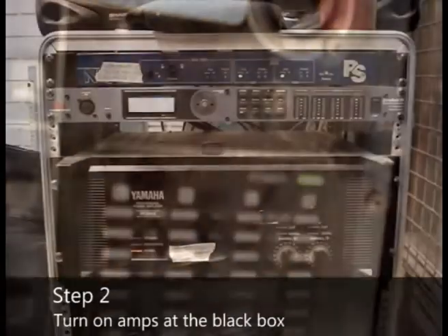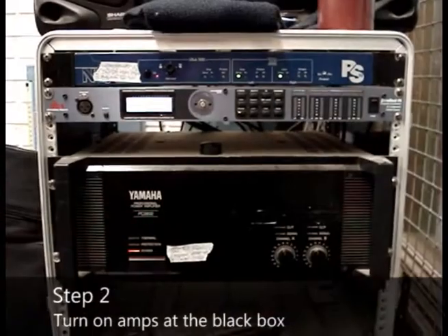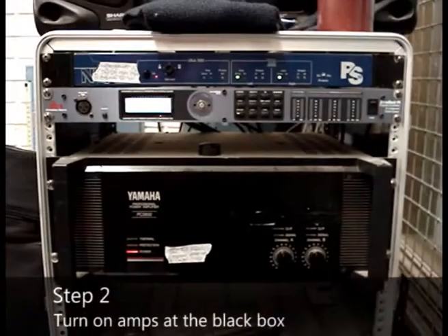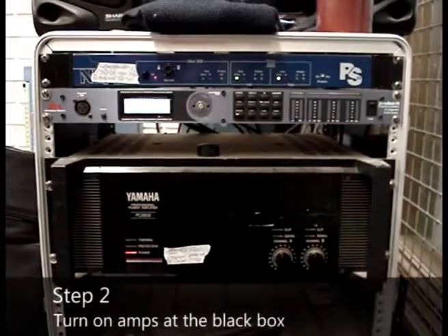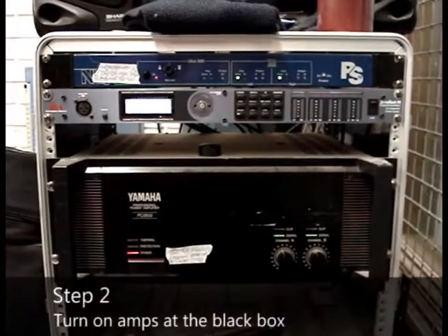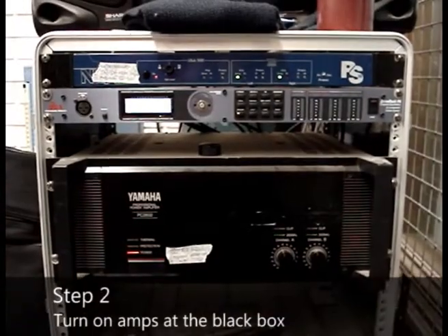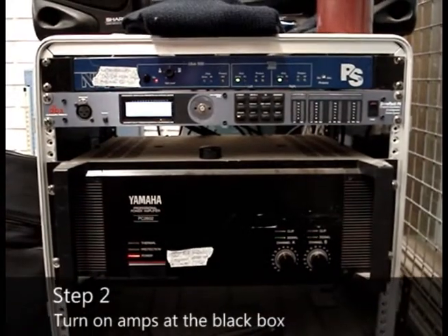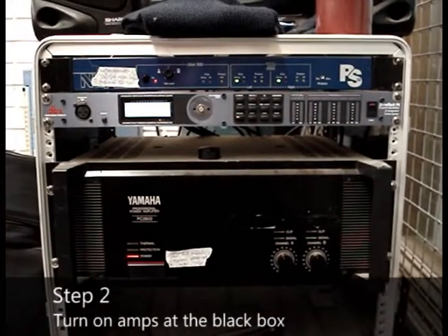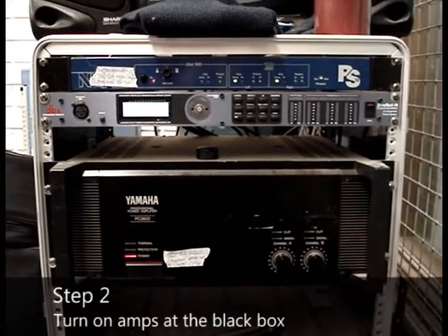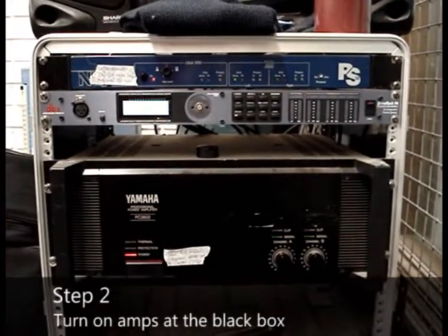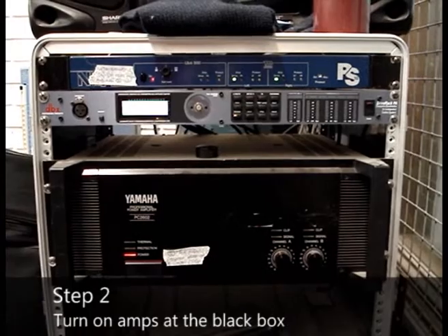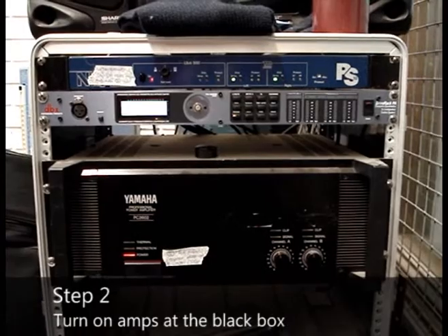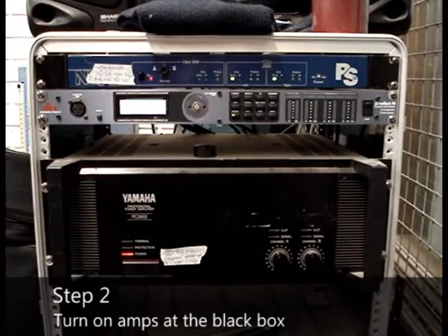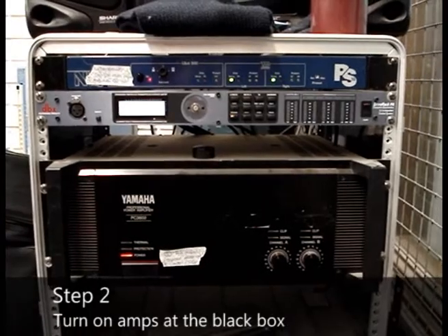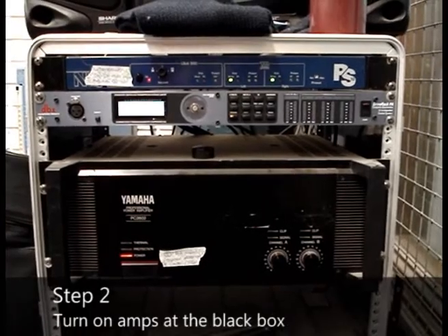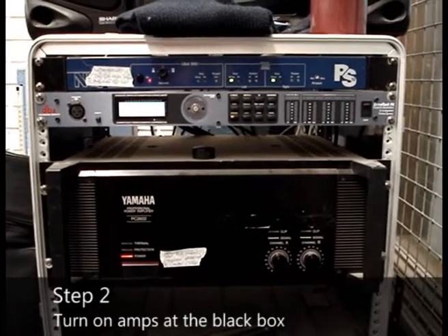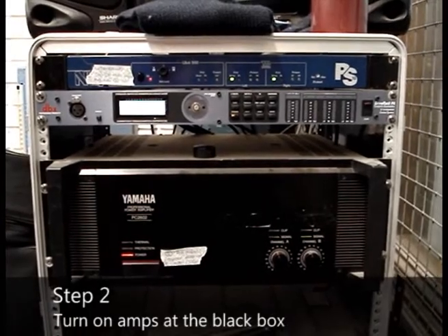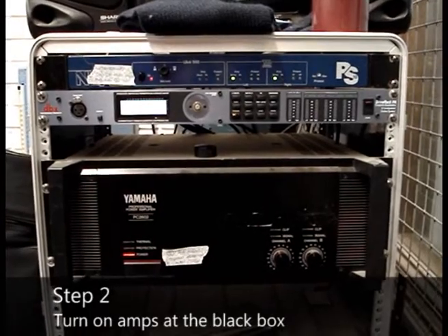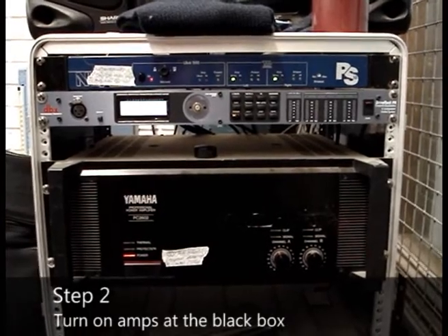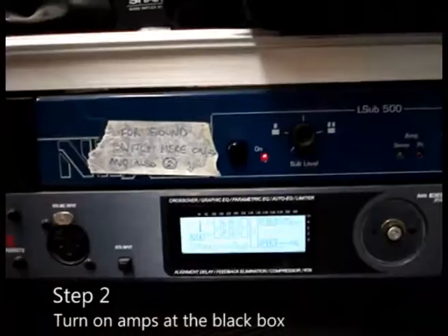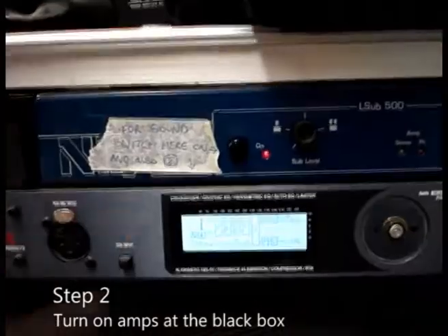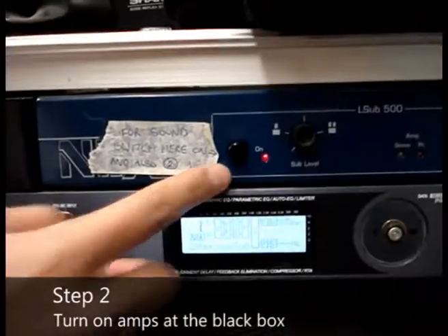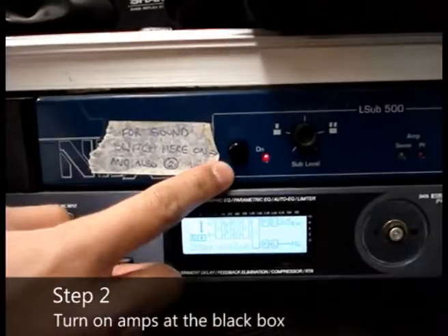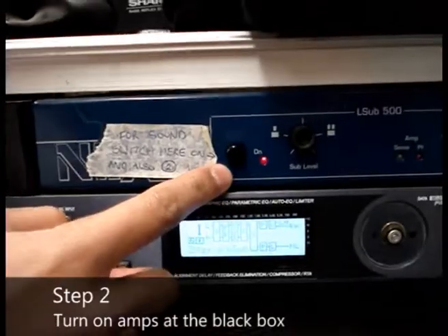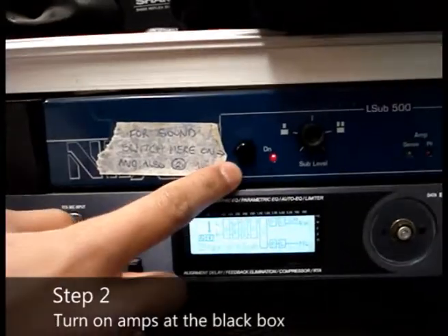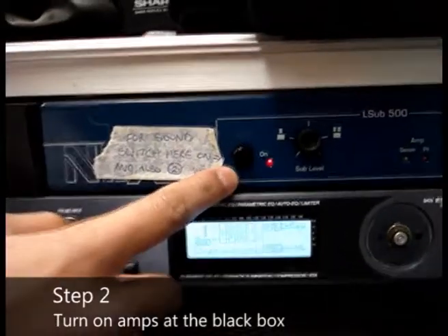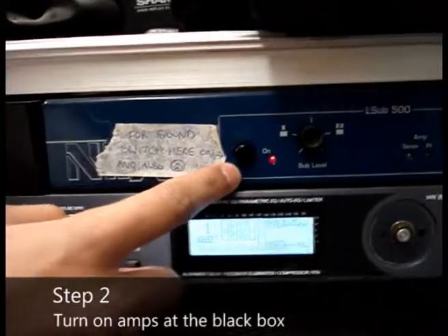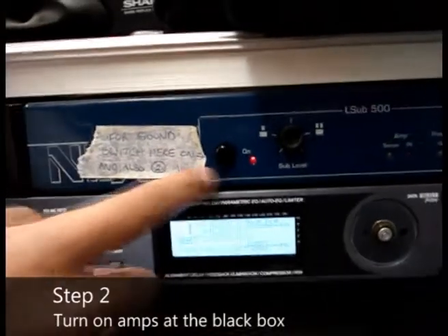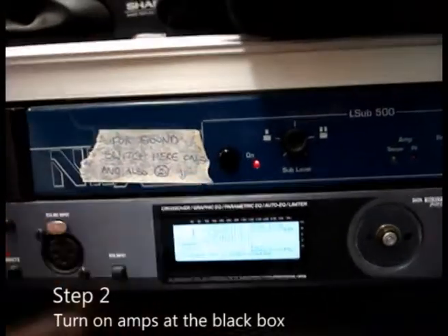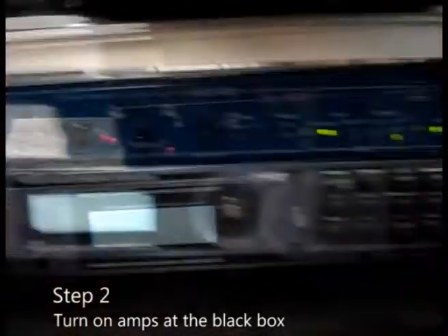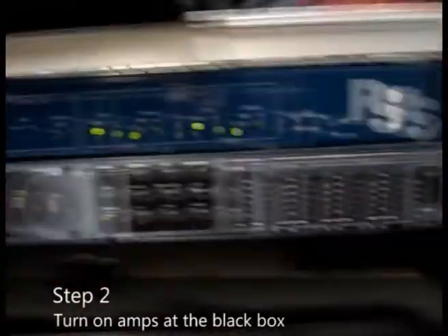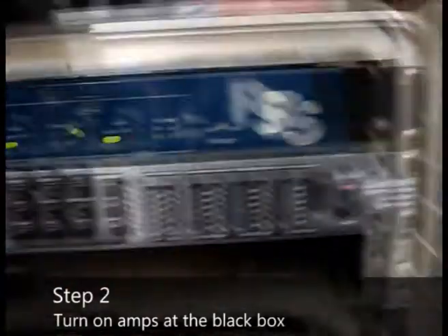The second step is to head to the black box. There are three switches to turn on.